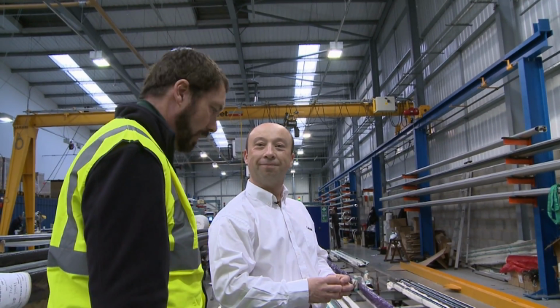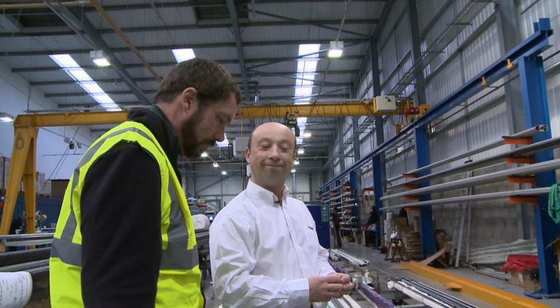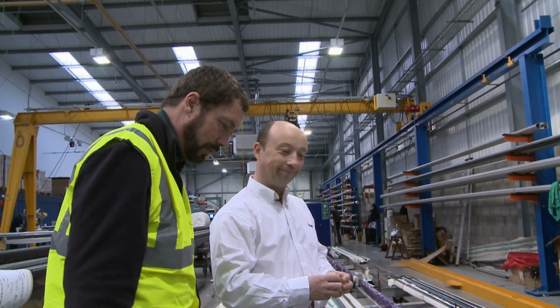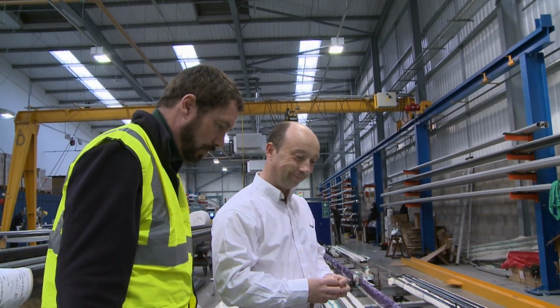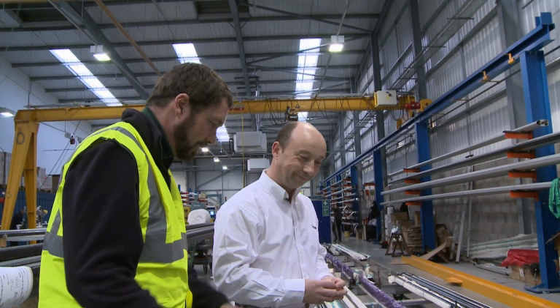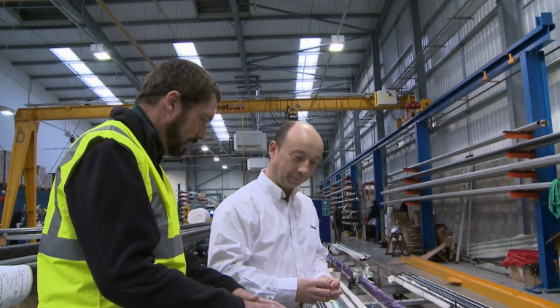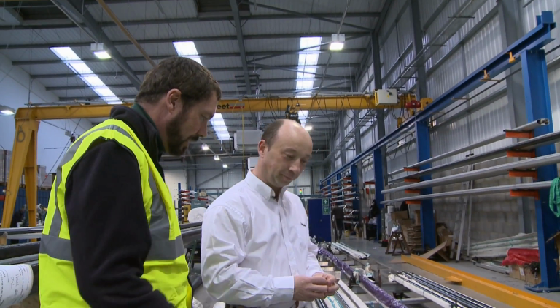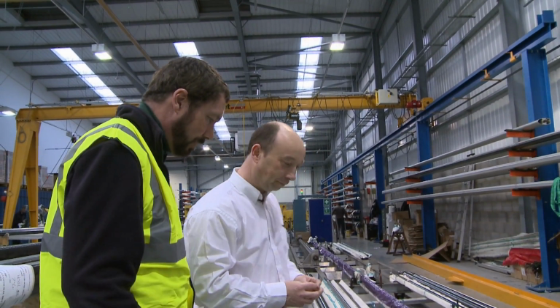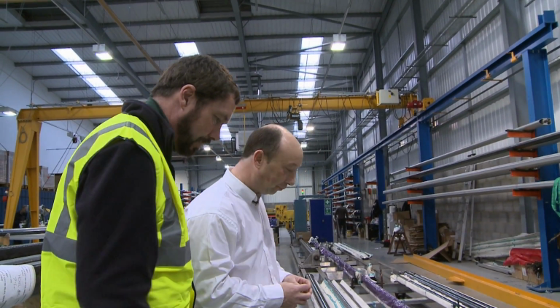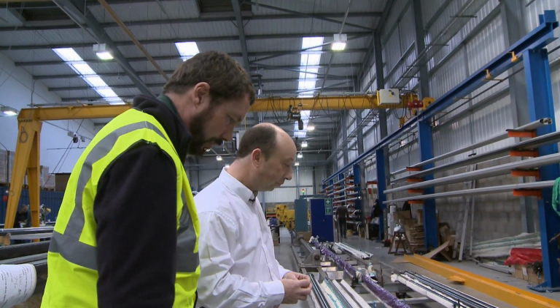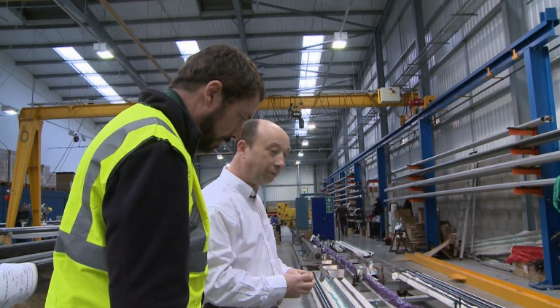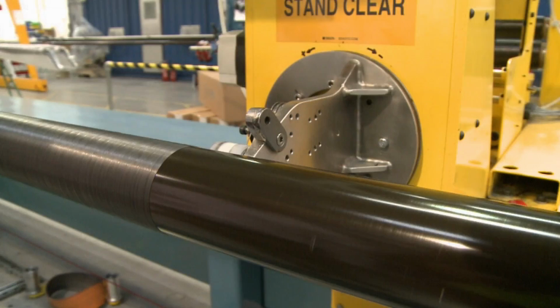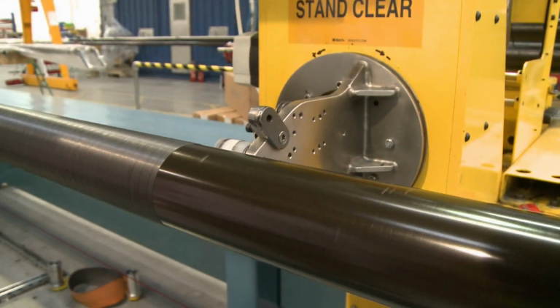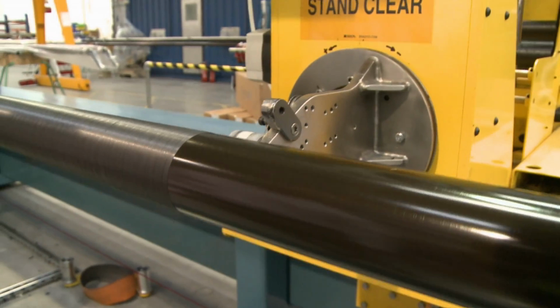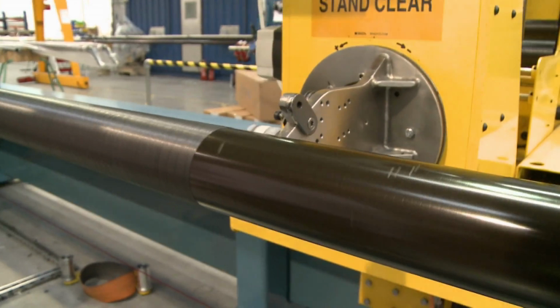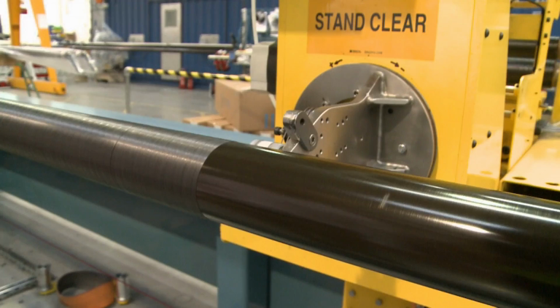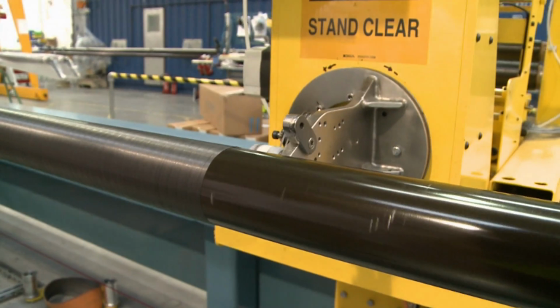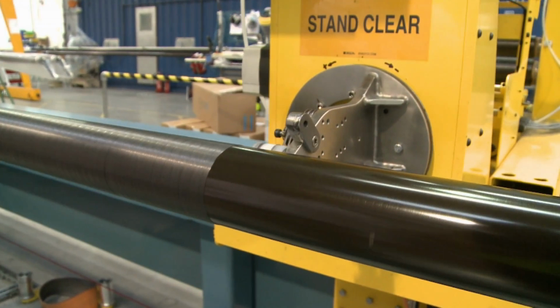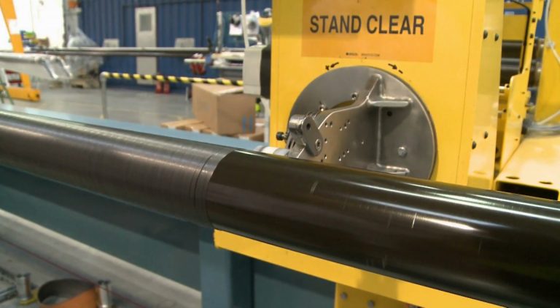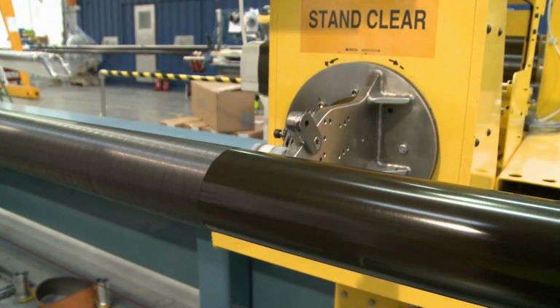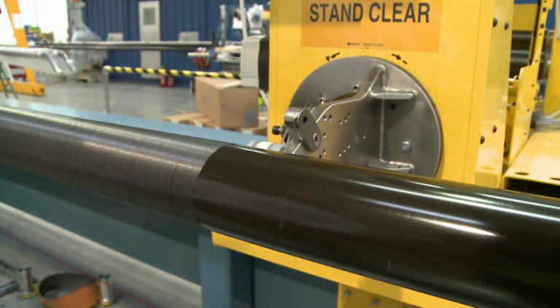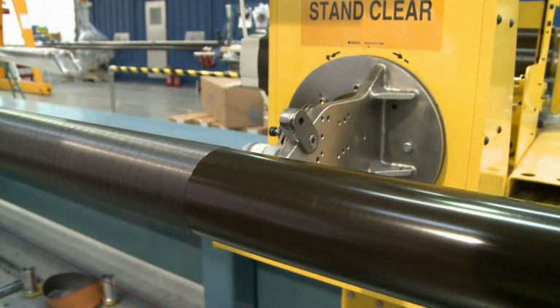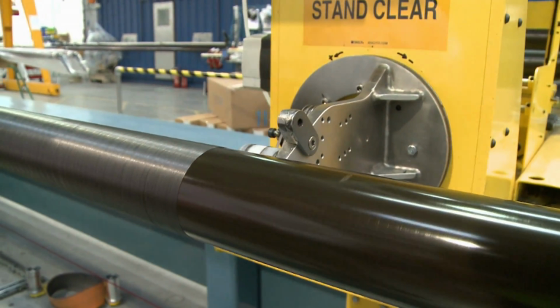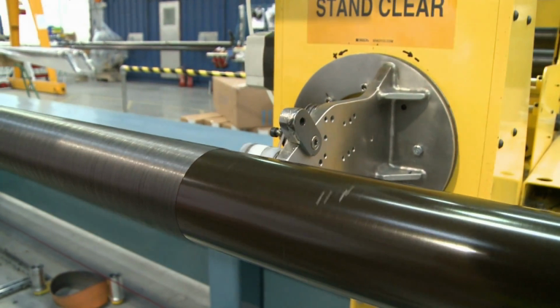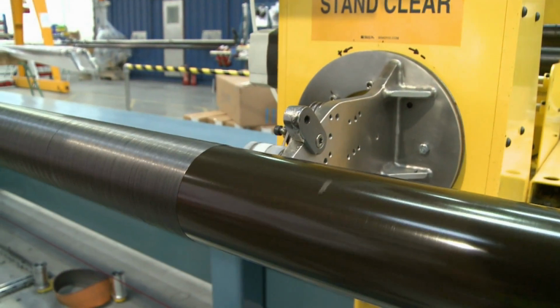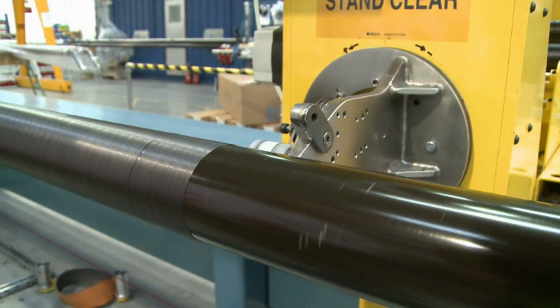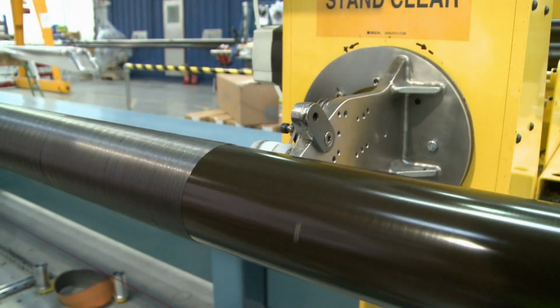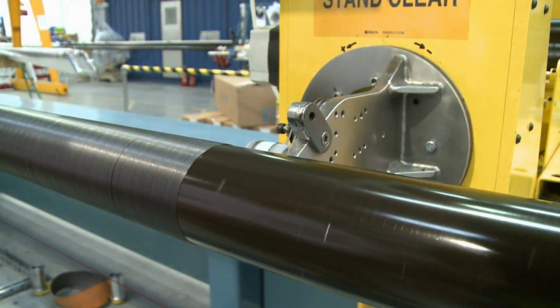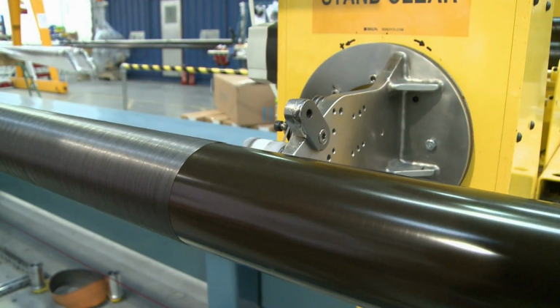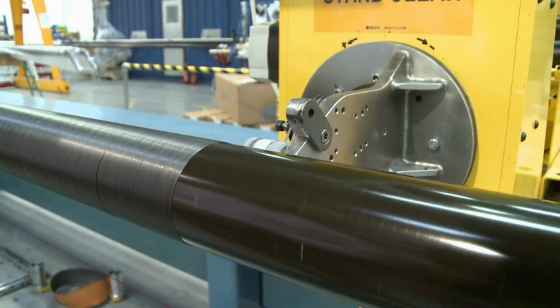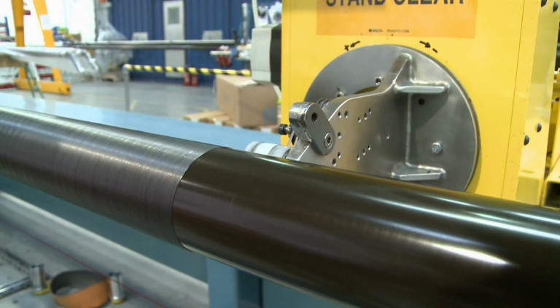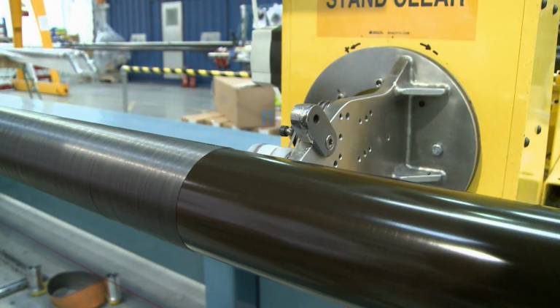Great. Thank you. So what's the next stage? This is the filament winding machine, where we actually create the carbon tubes themselves.